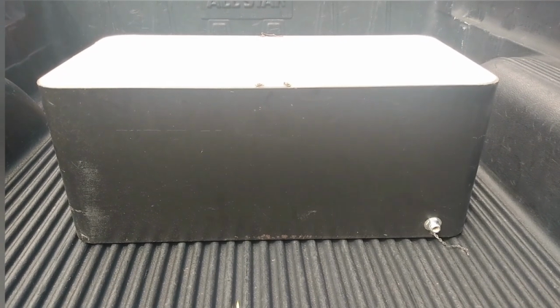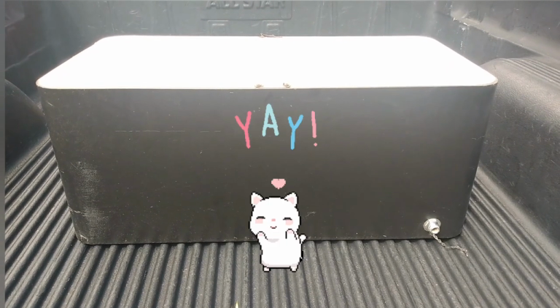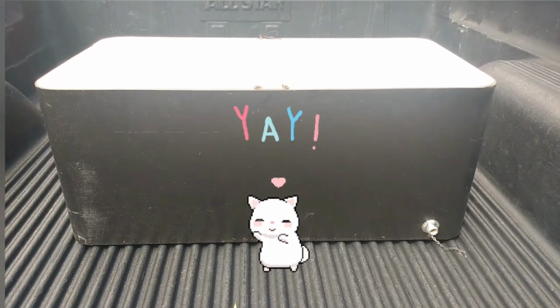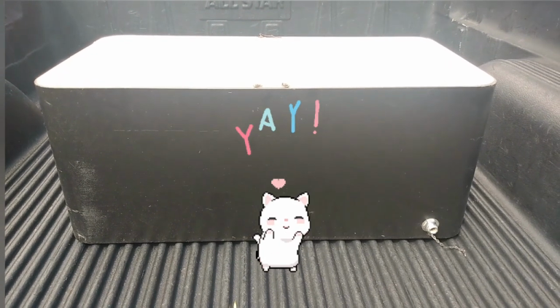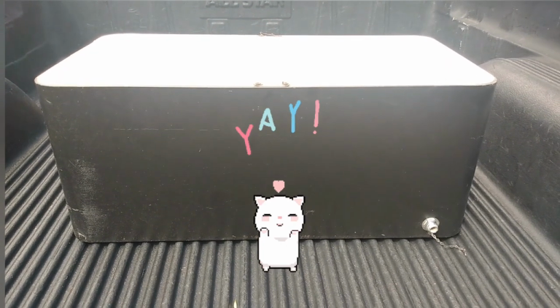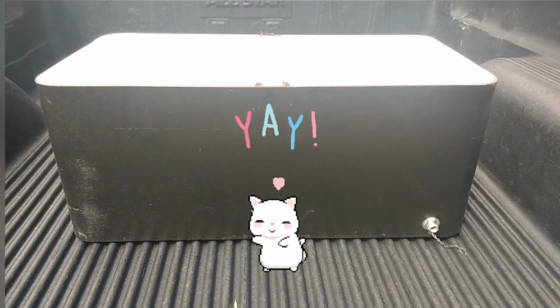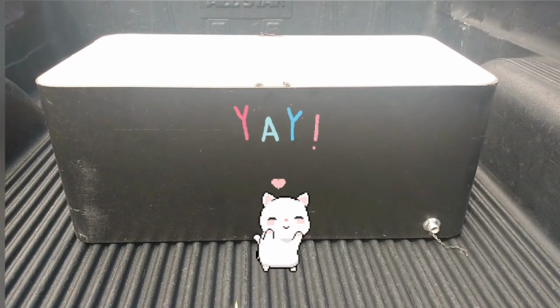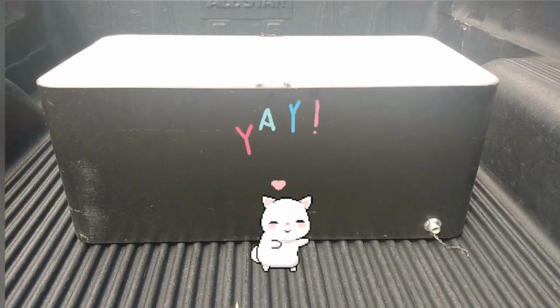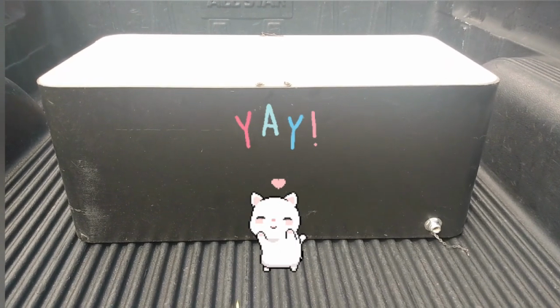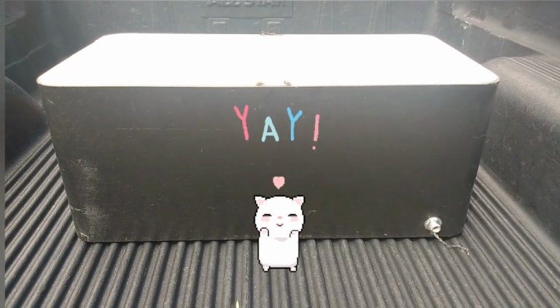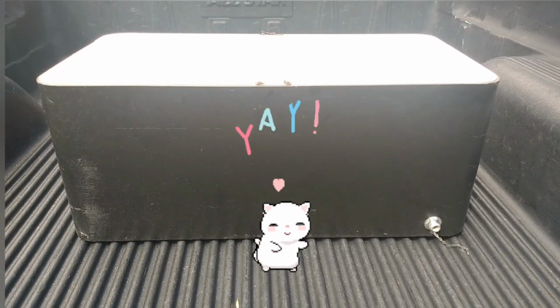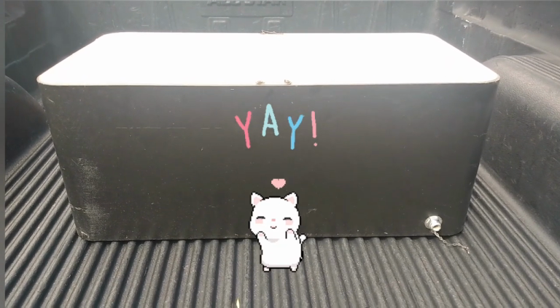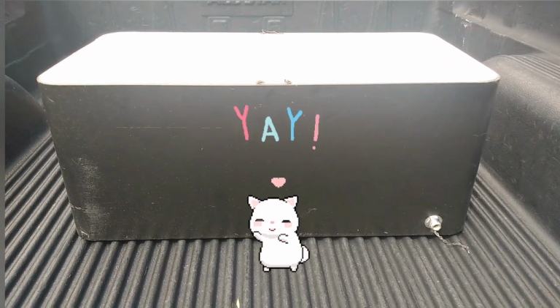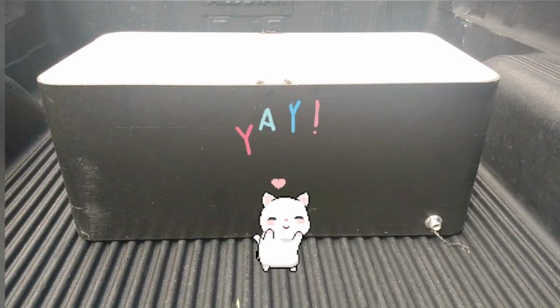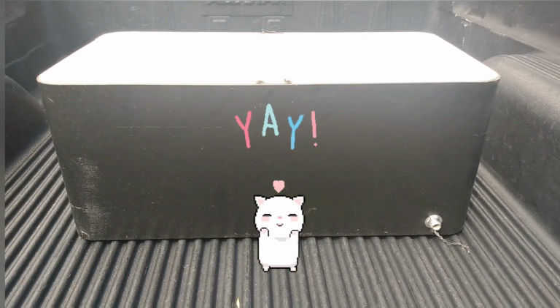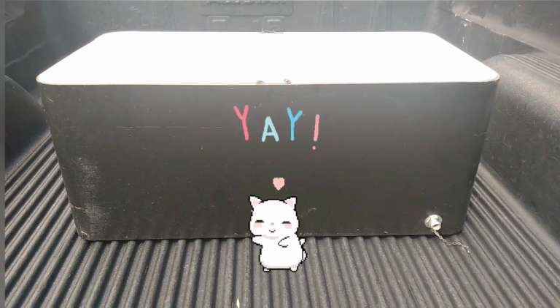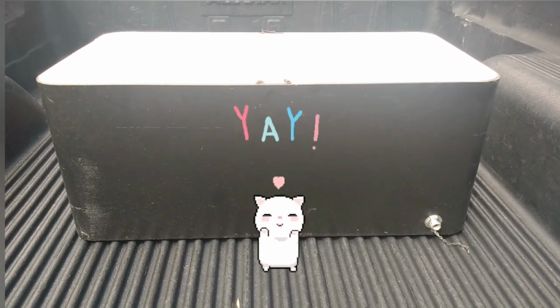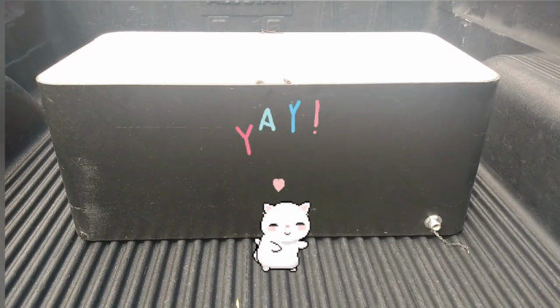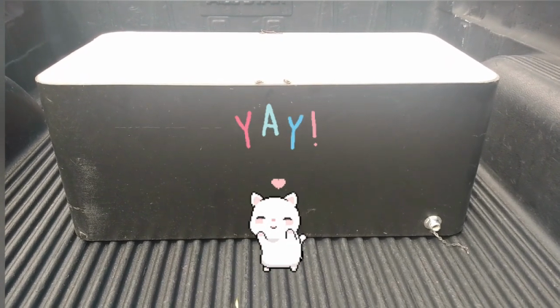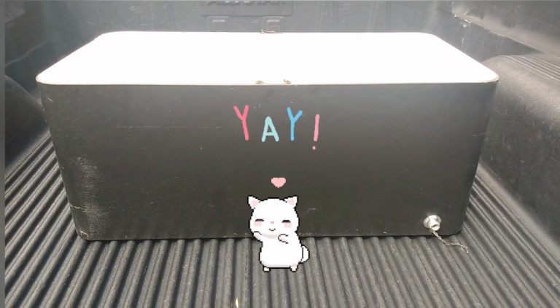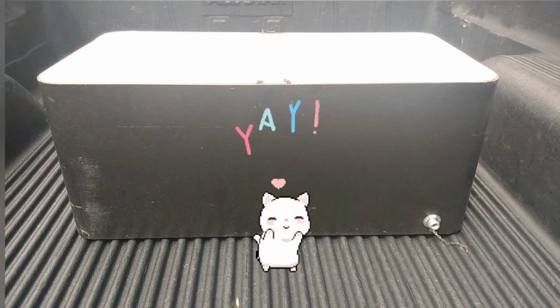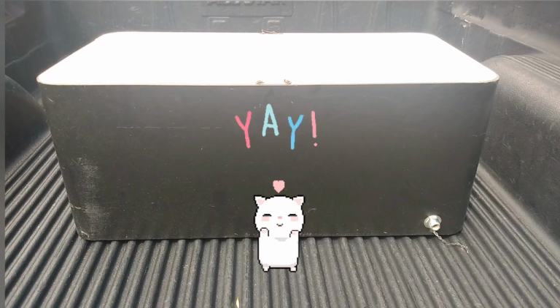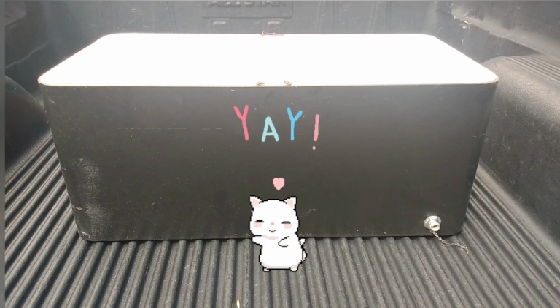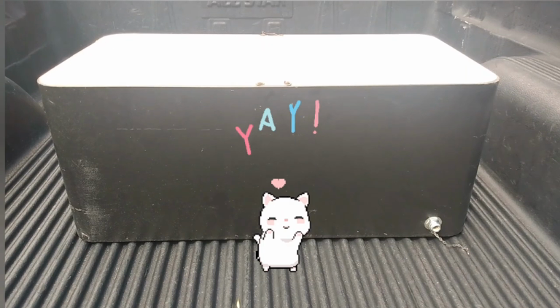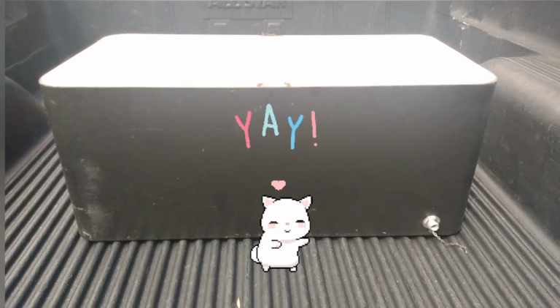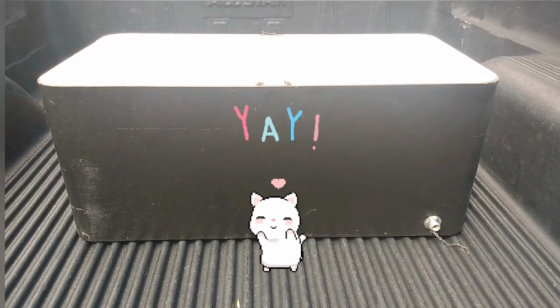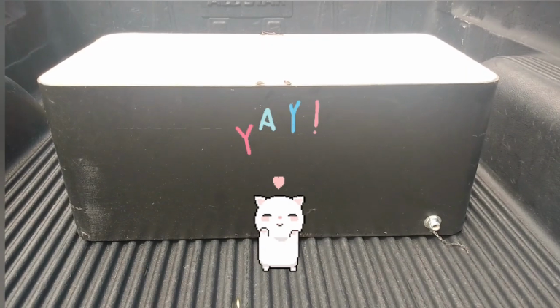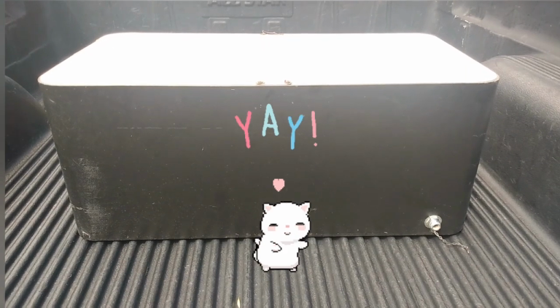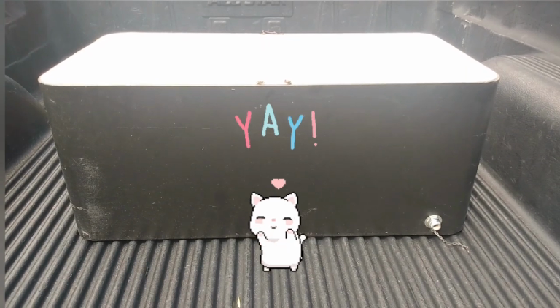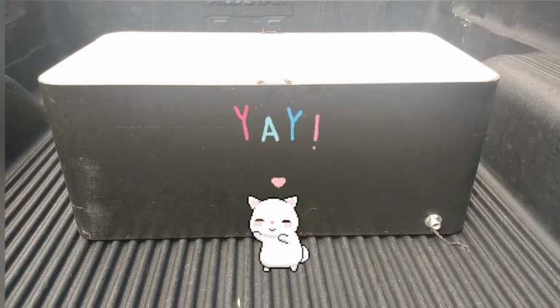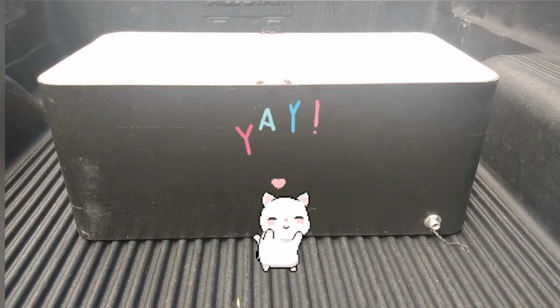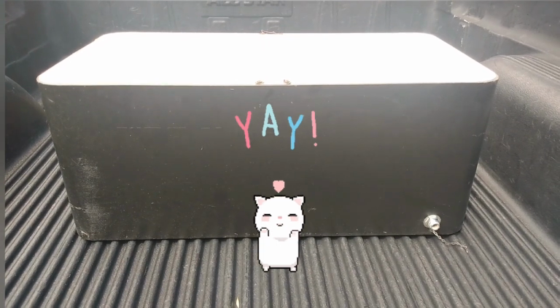I found this cooler on the side of the road, take it around back and turn it into a cat house.